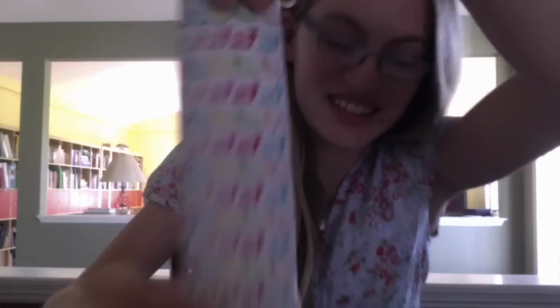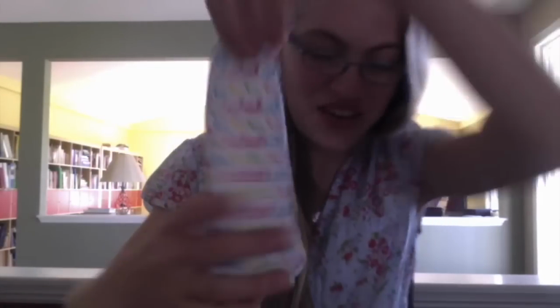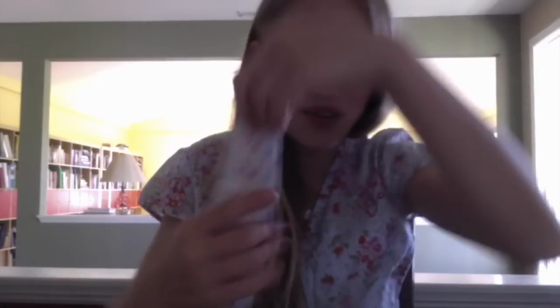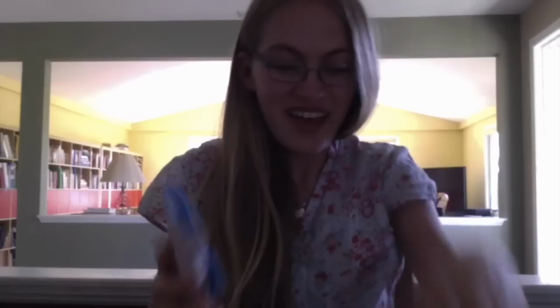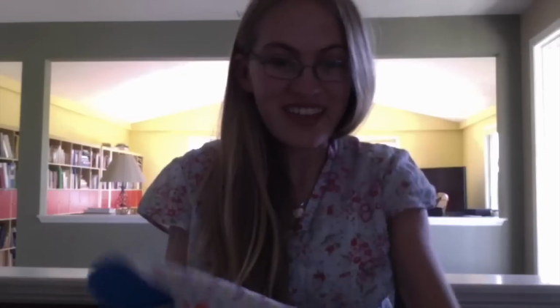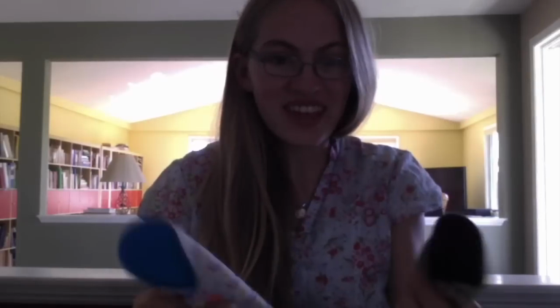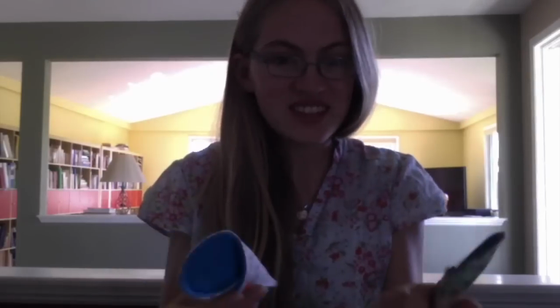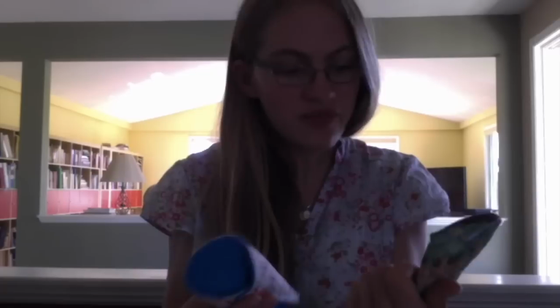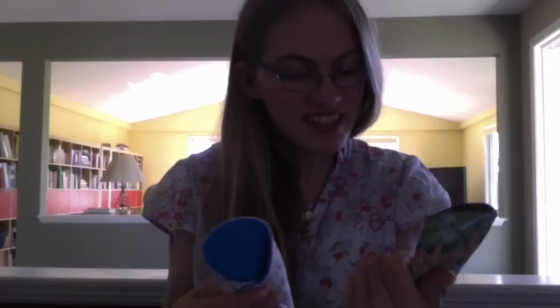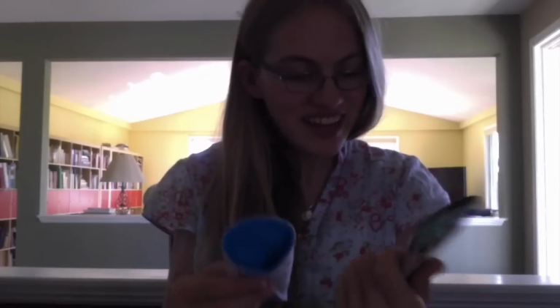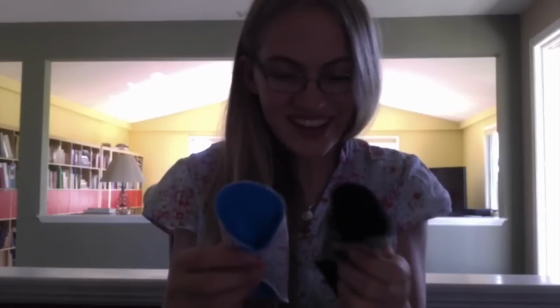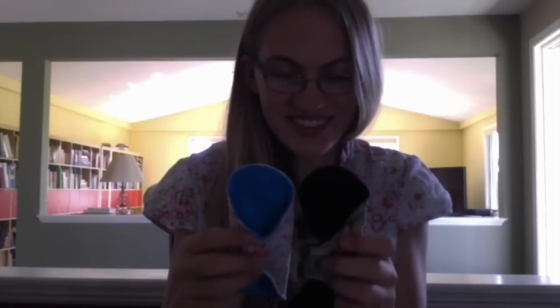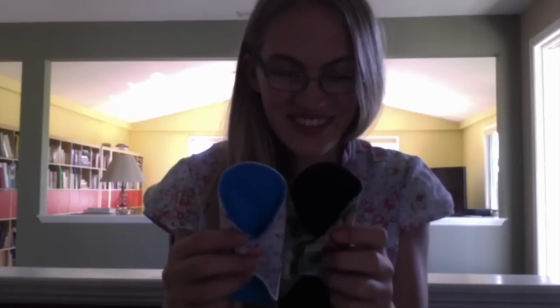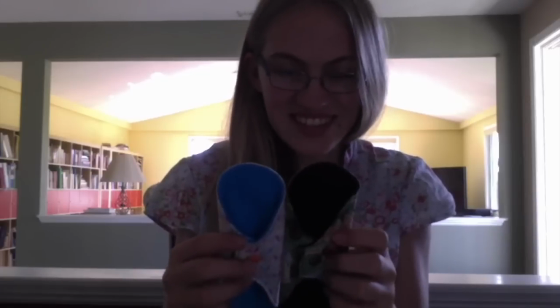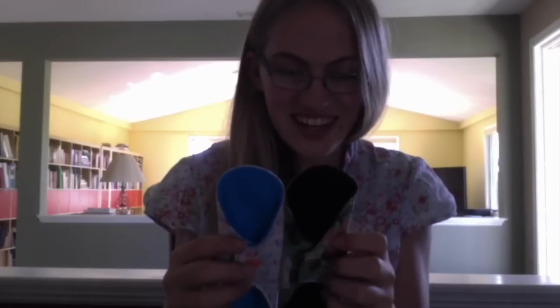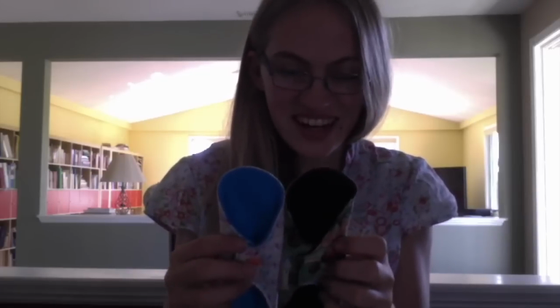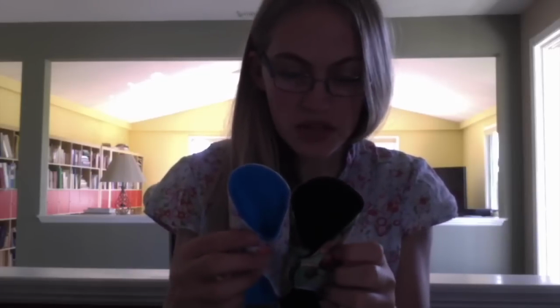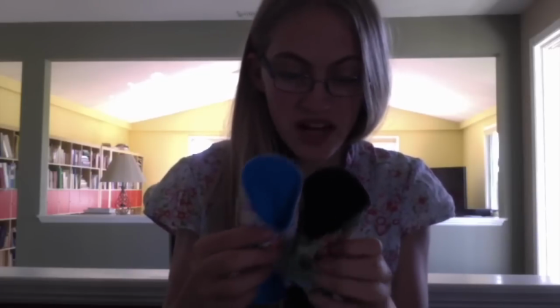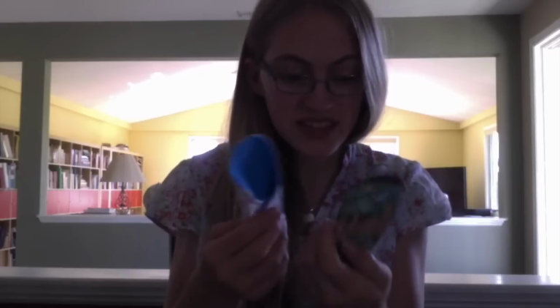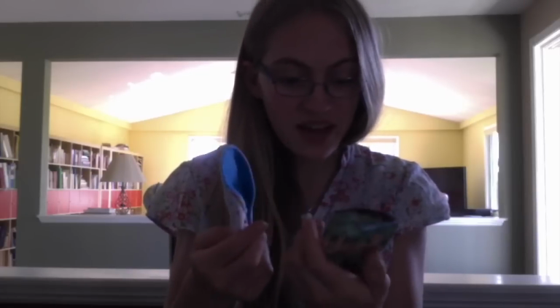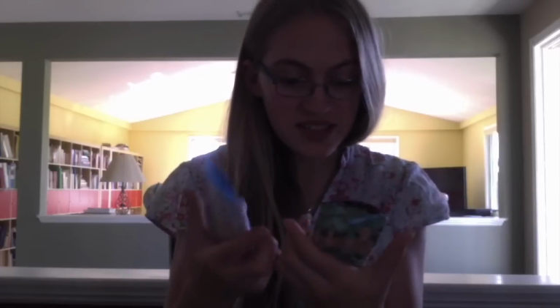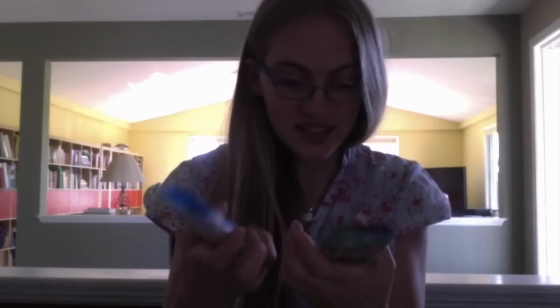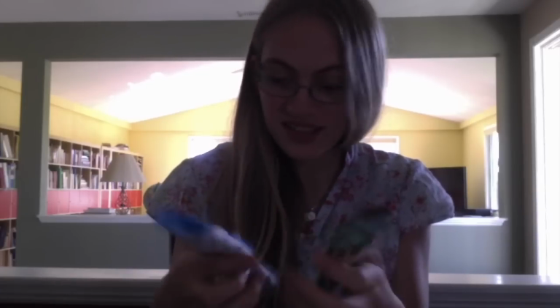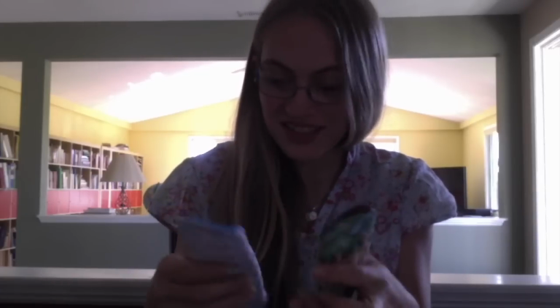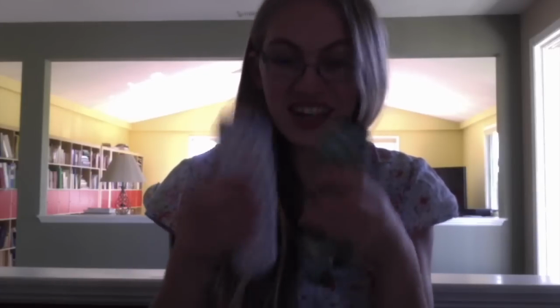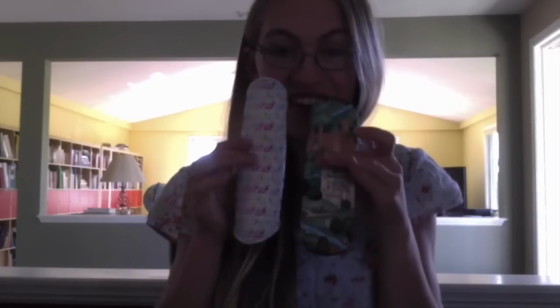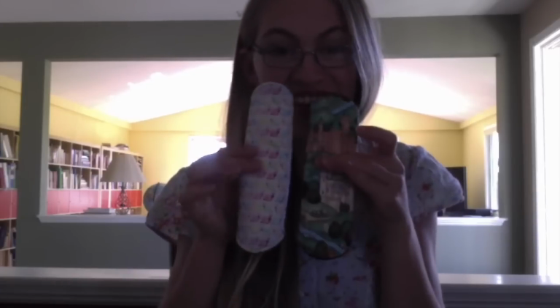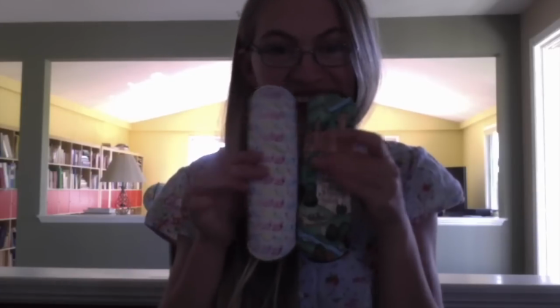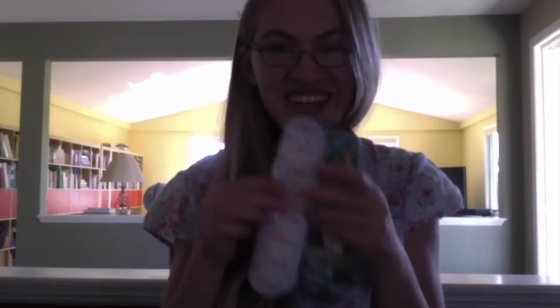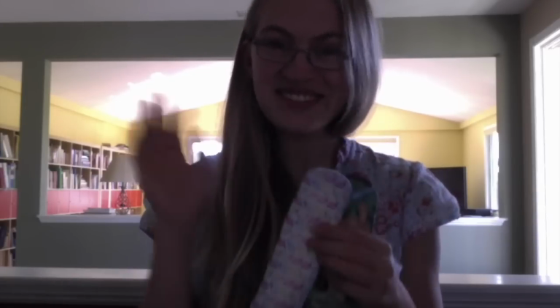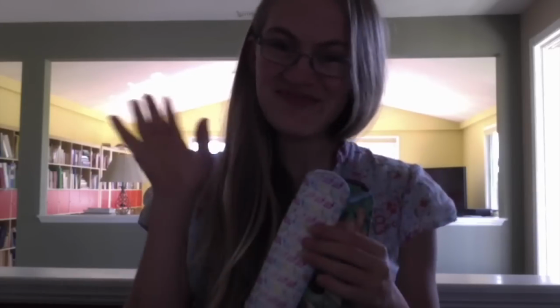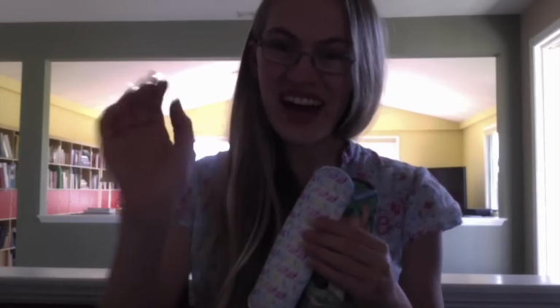So thank you so much. I am so excited. I can't wait to try these out. So thank you. Bye!